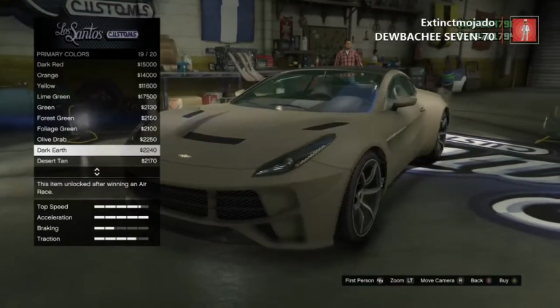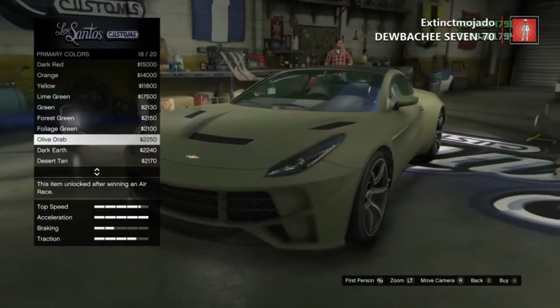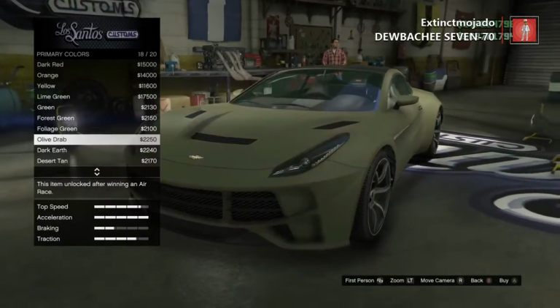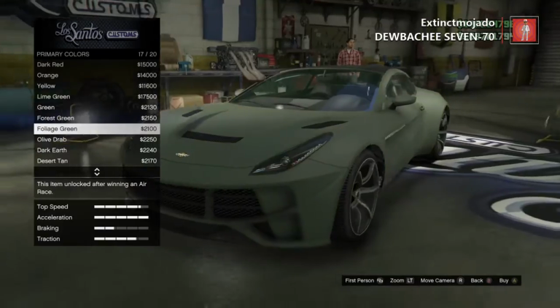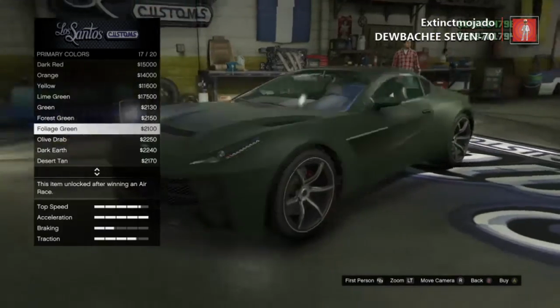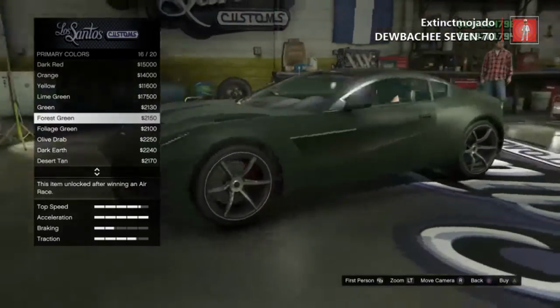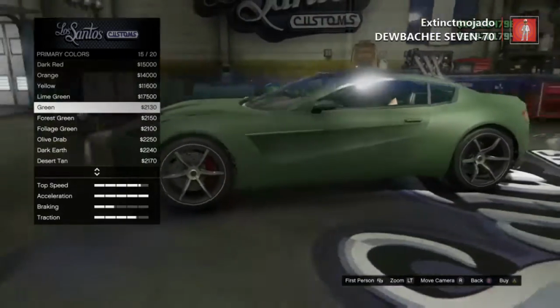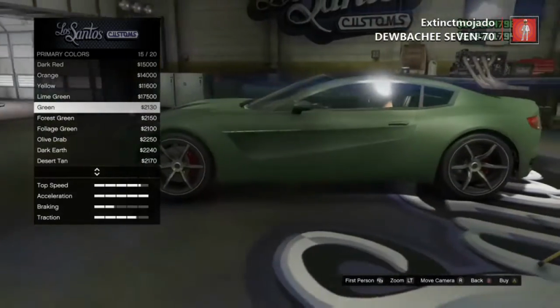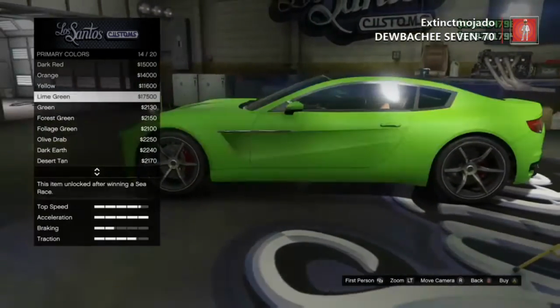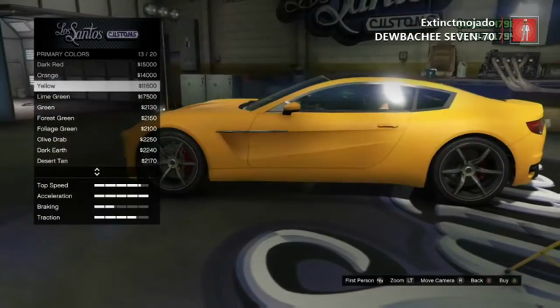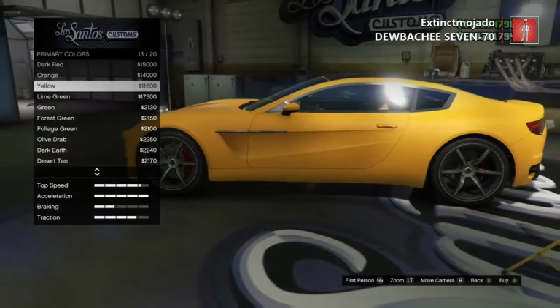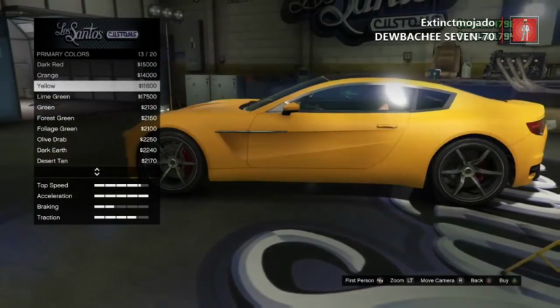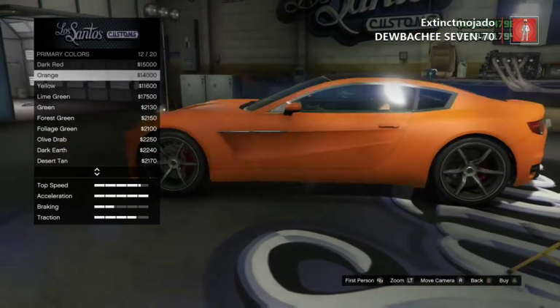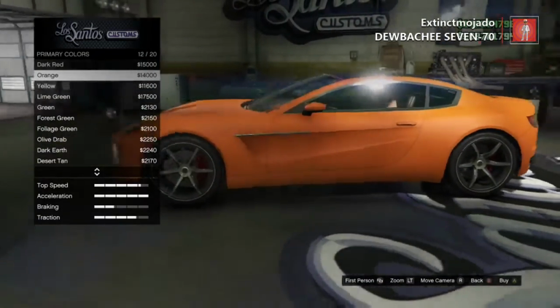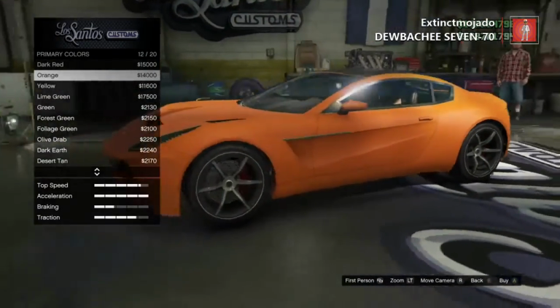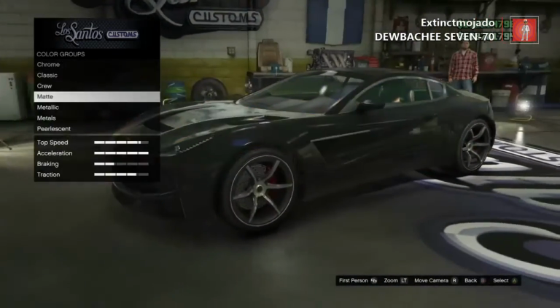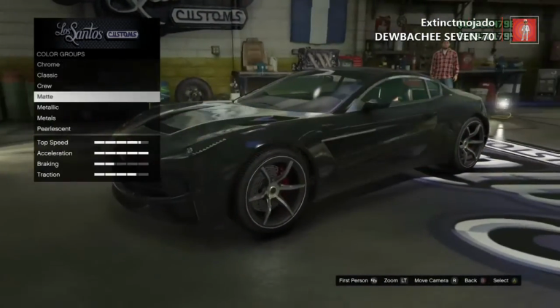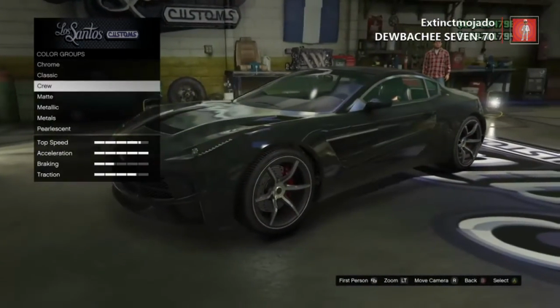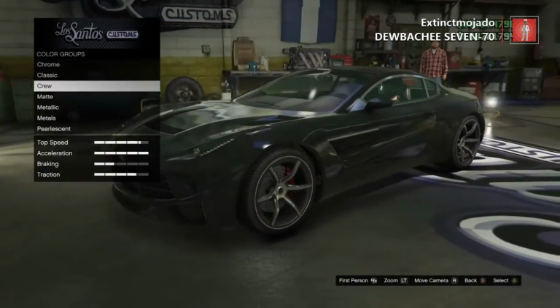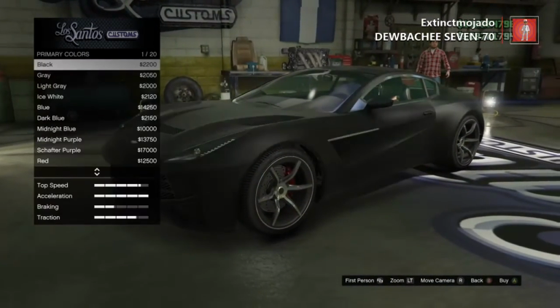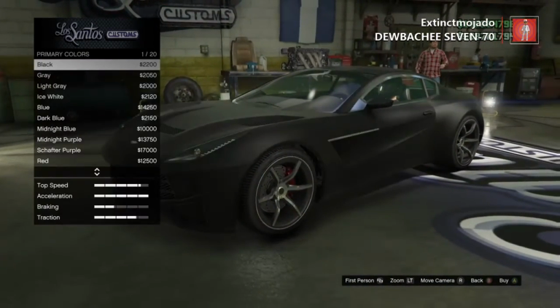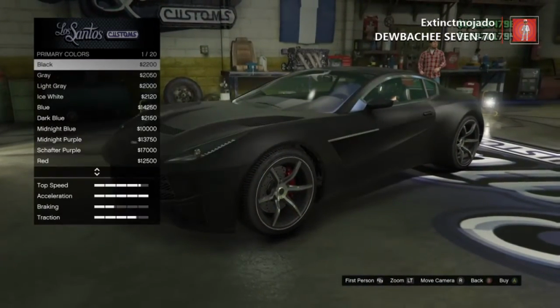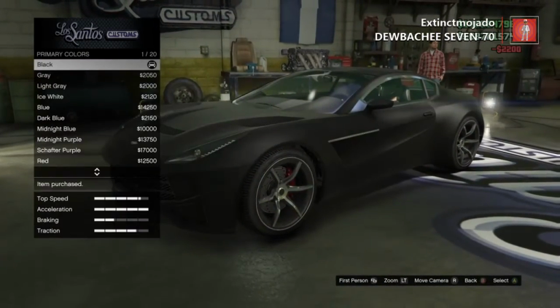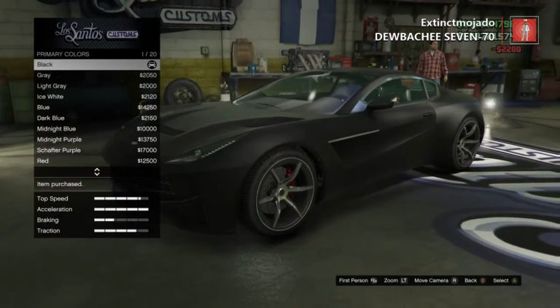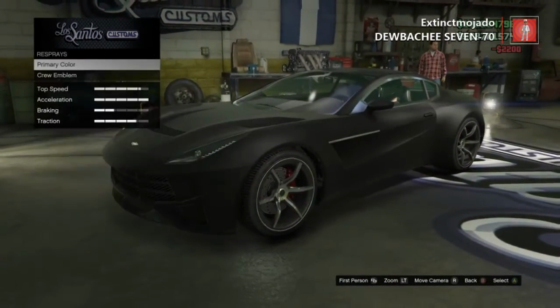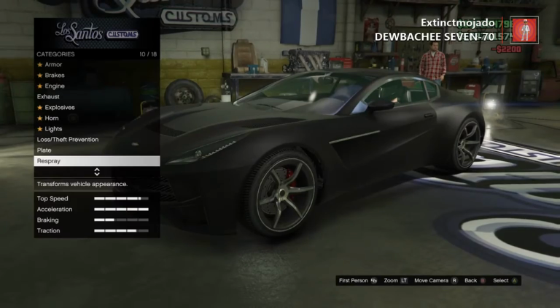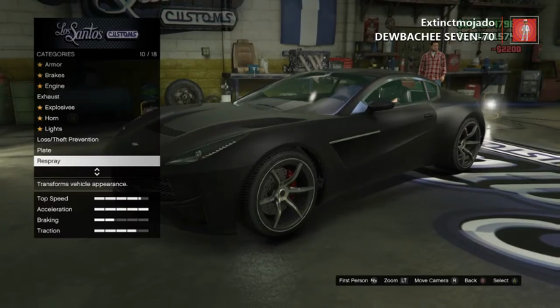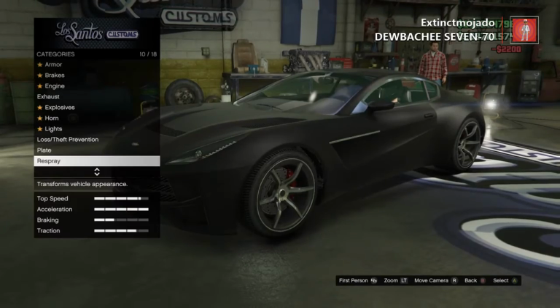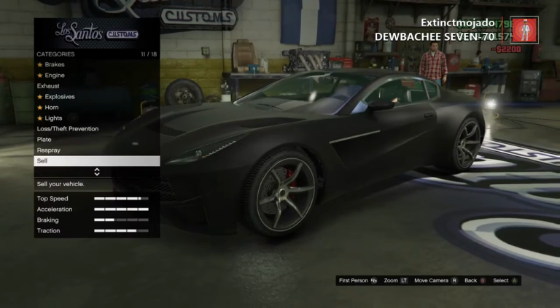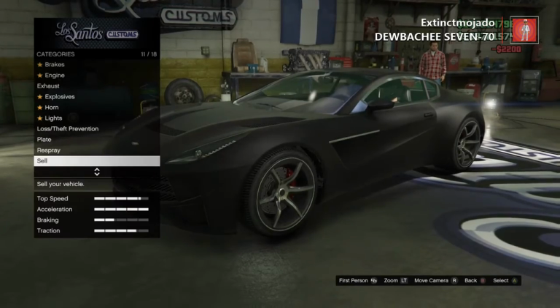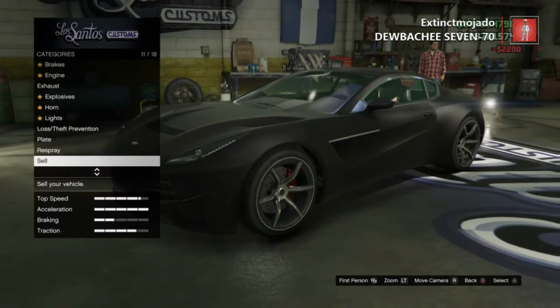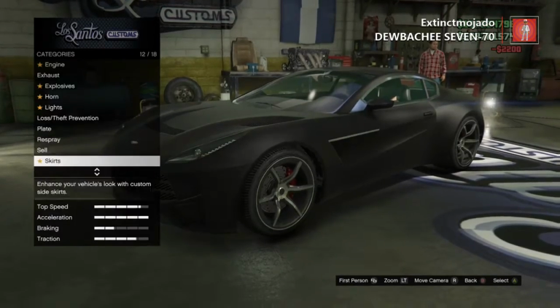And yeah, right now we're customizing this car. We're going with some matte colors — matte orange looks pretty good, but matte black is my favorite, so we're gonna go with matte black.